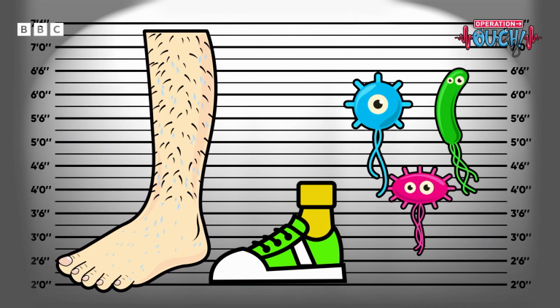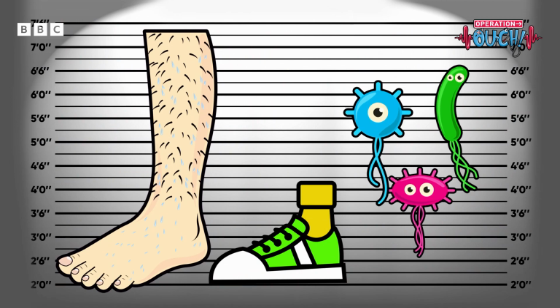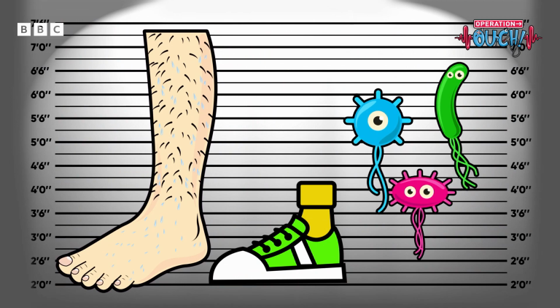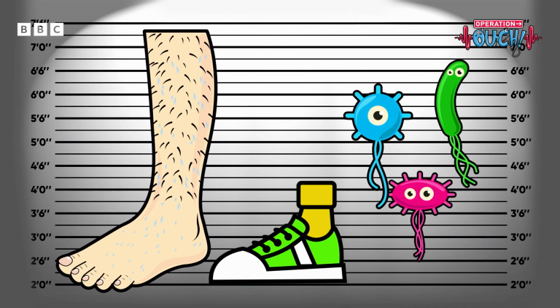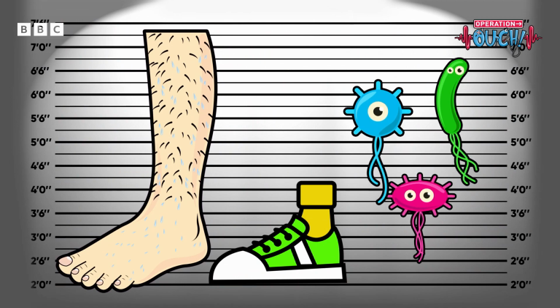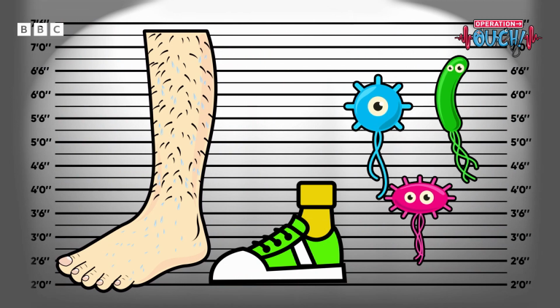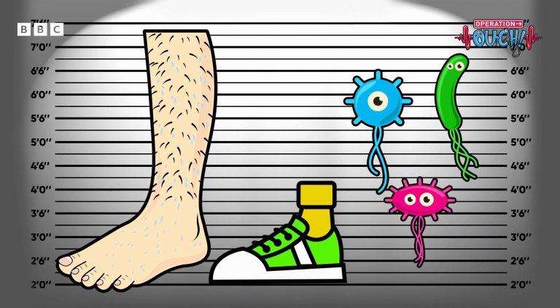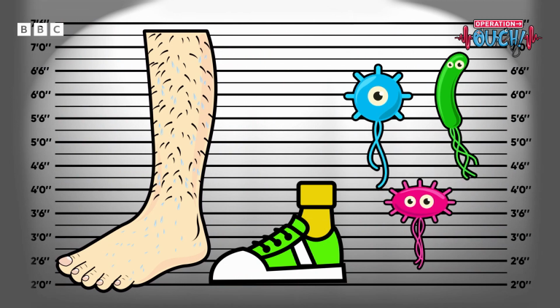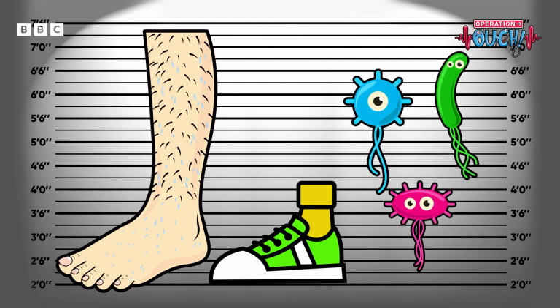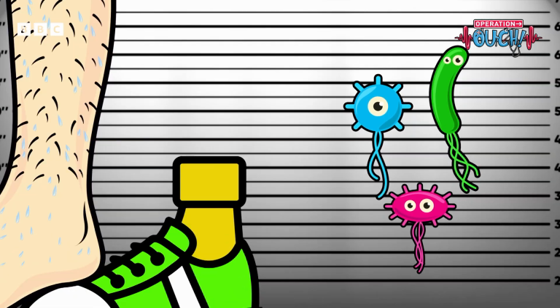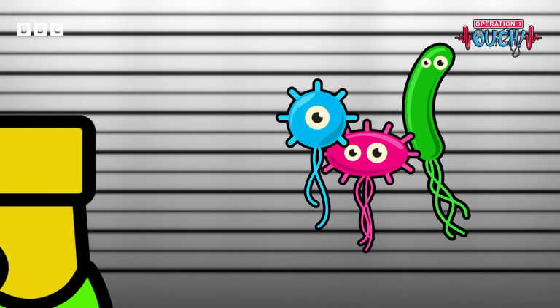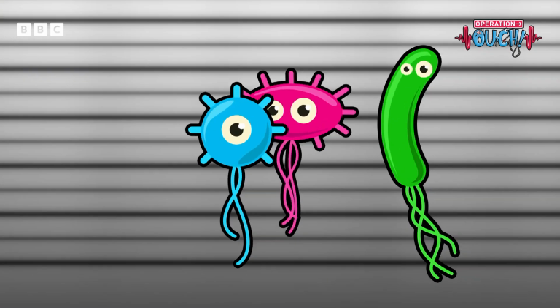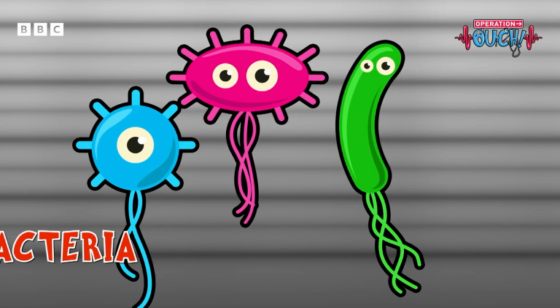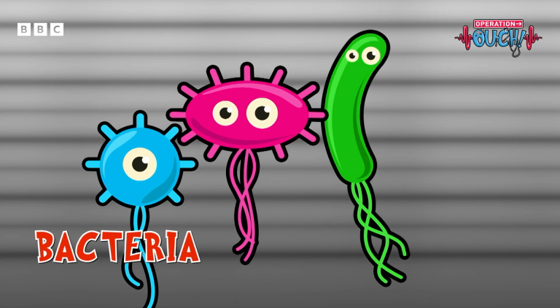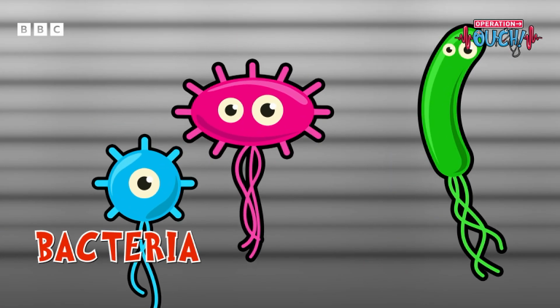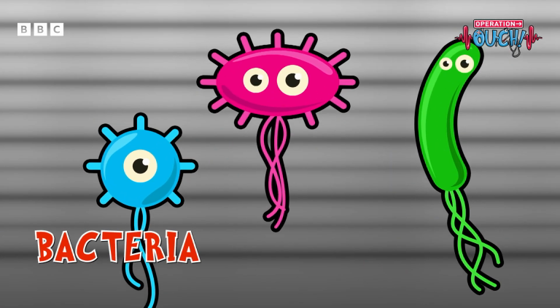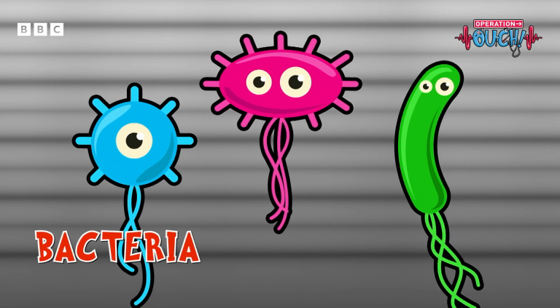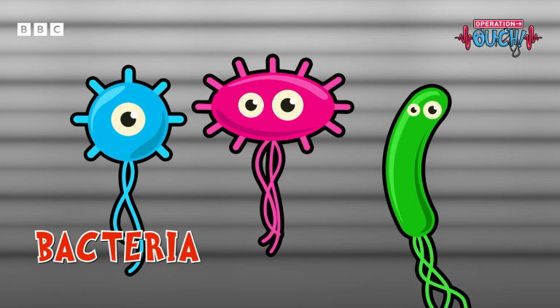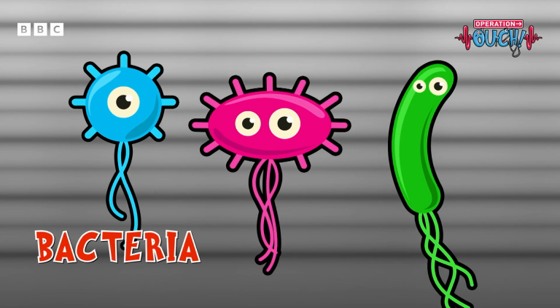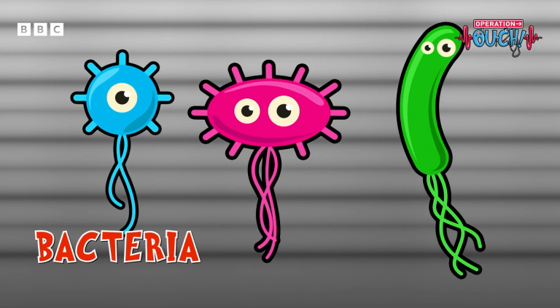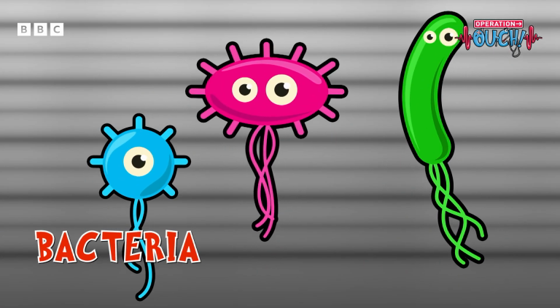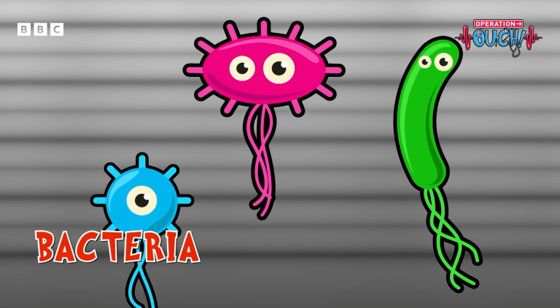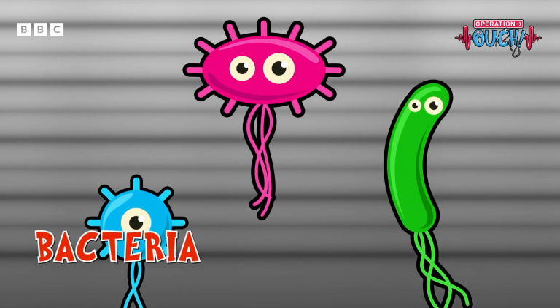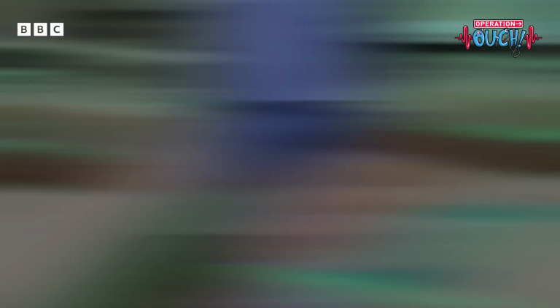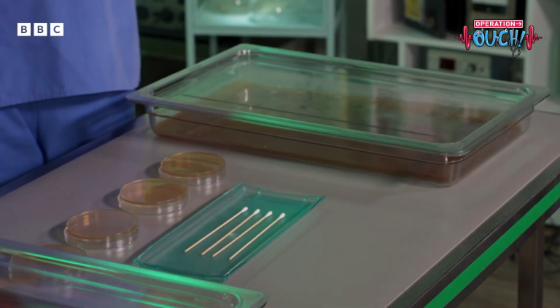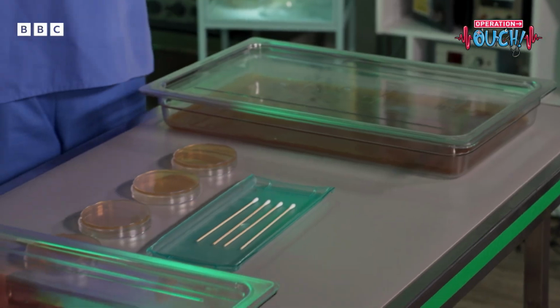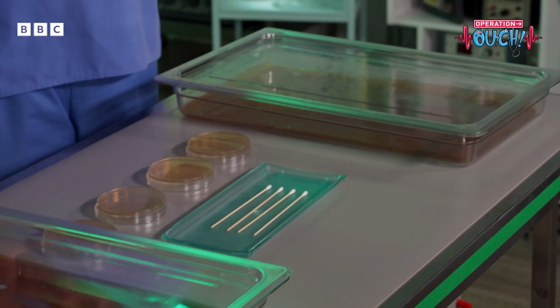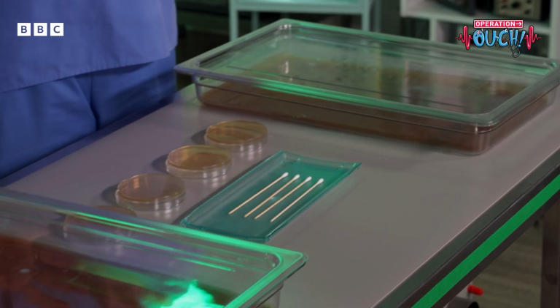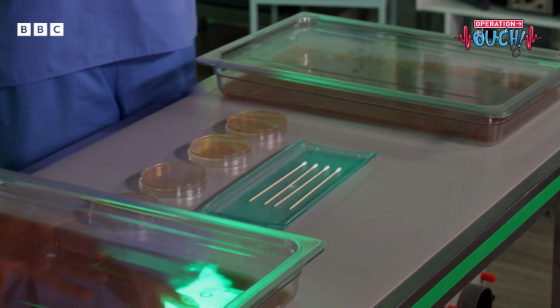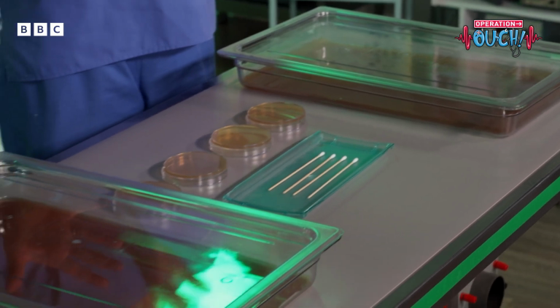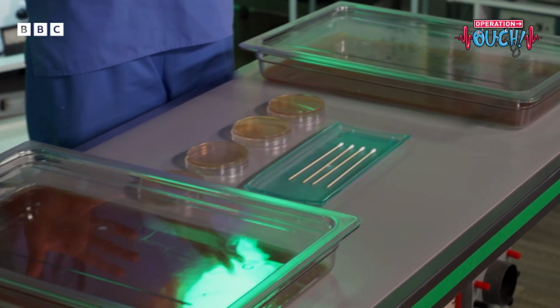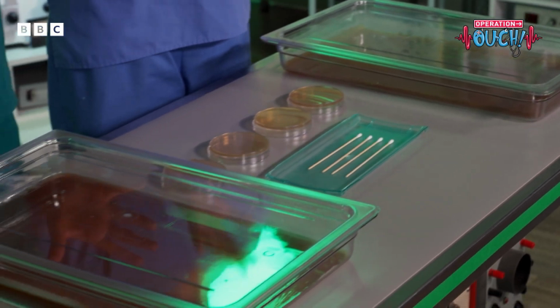Bacteria poop! Back to the lab for a foot bacteria experiment.